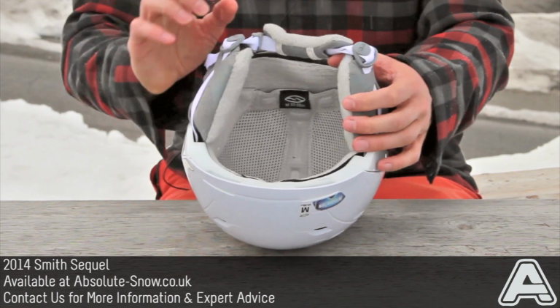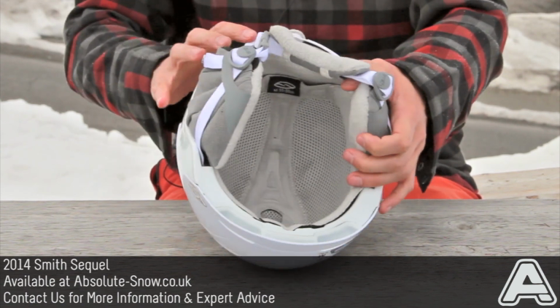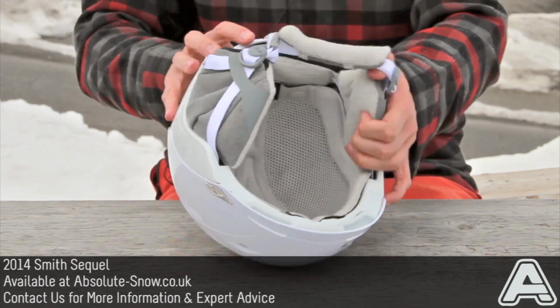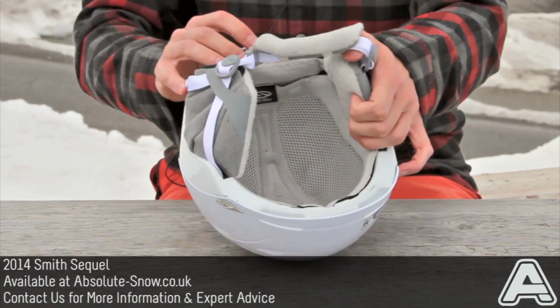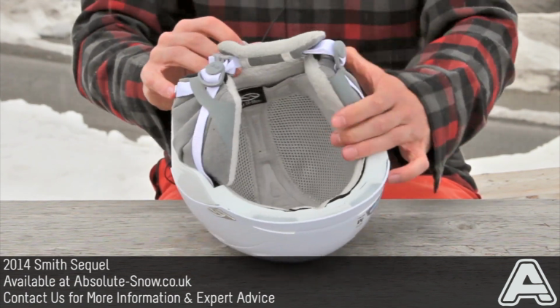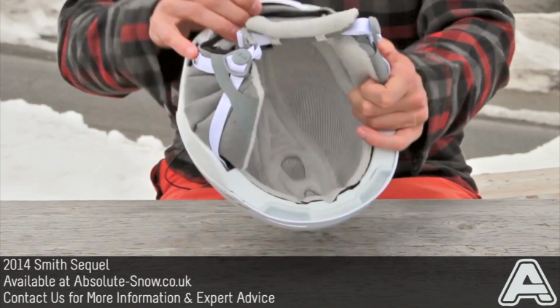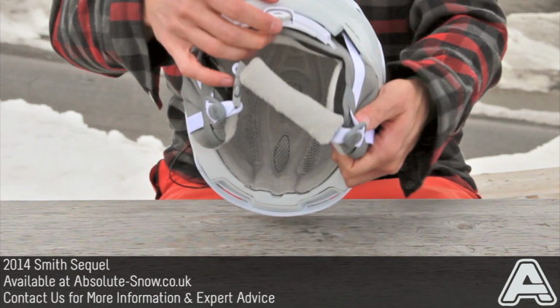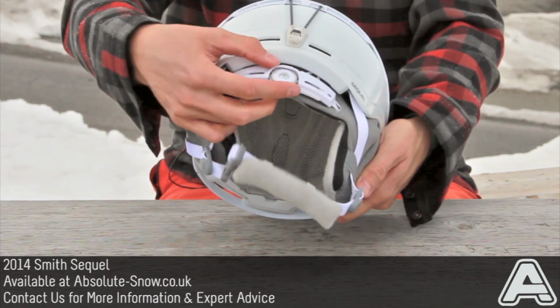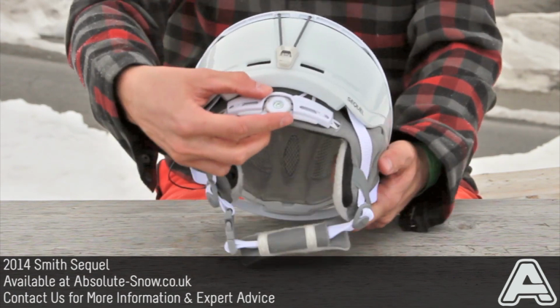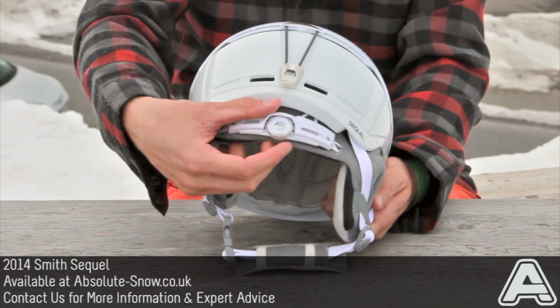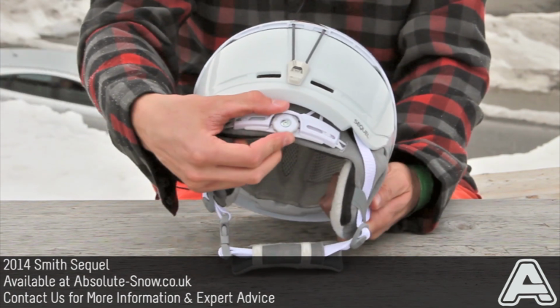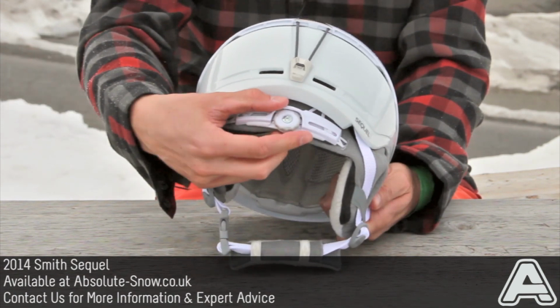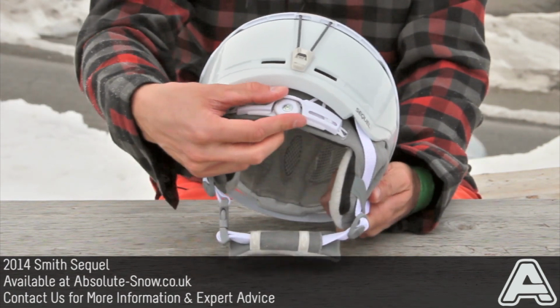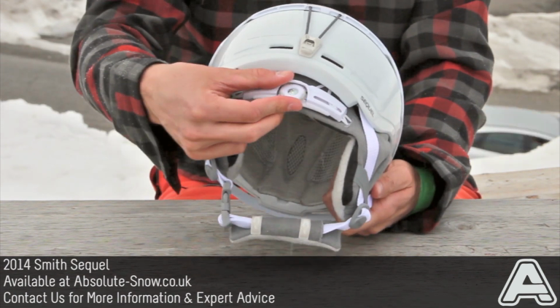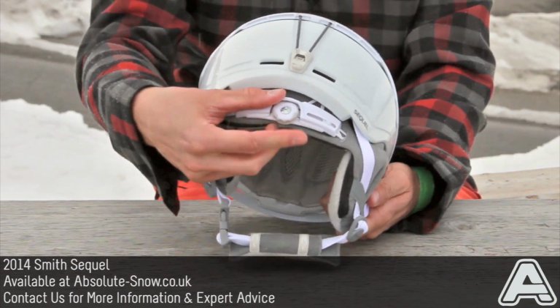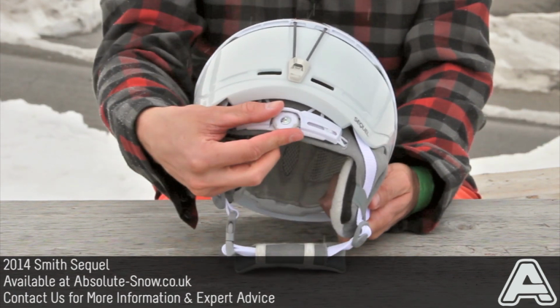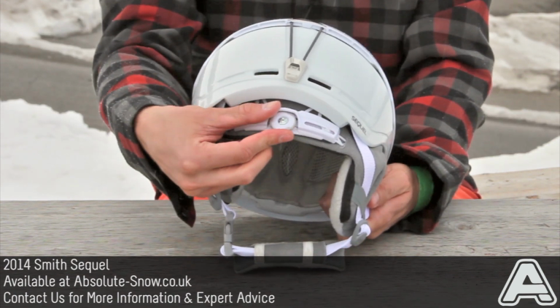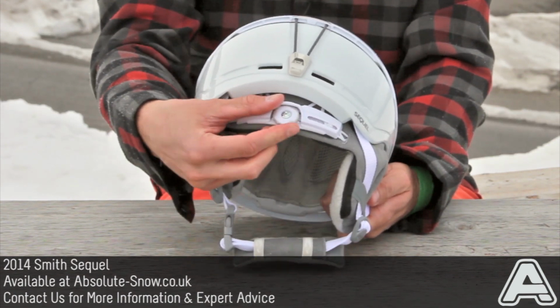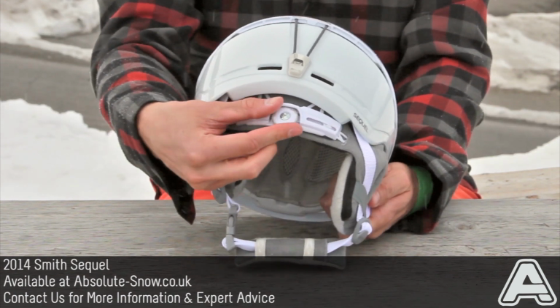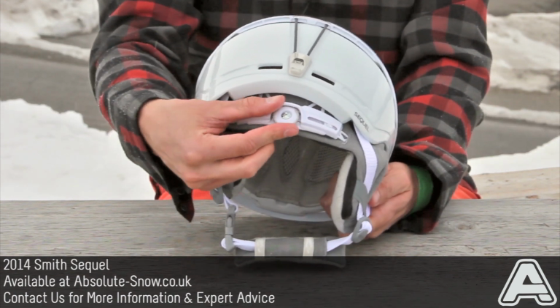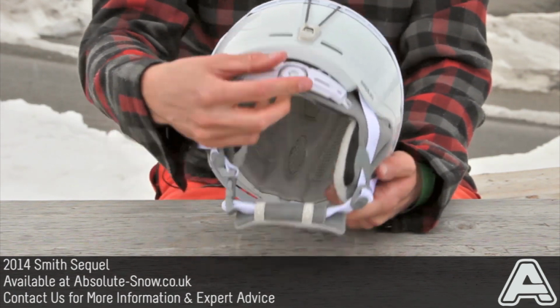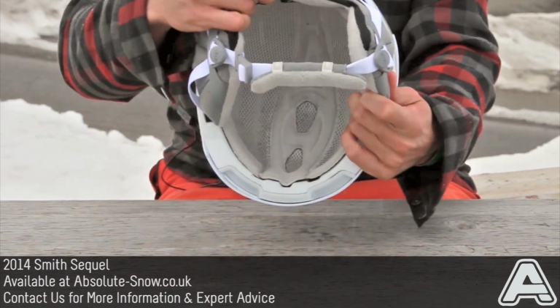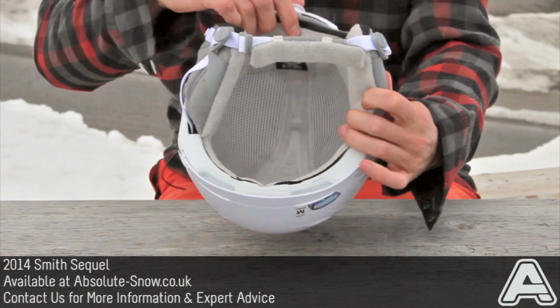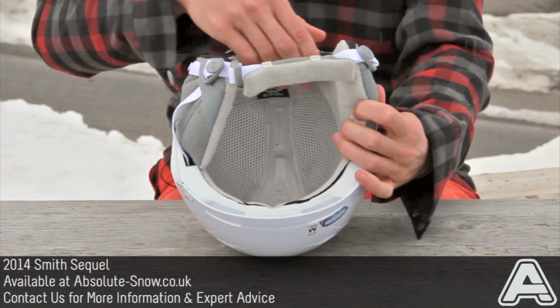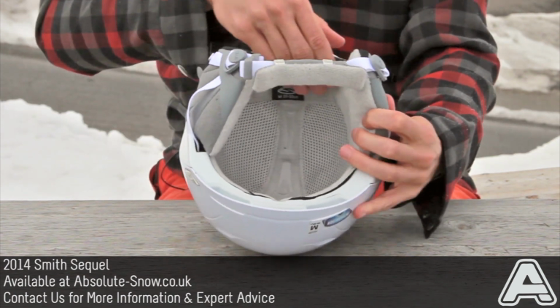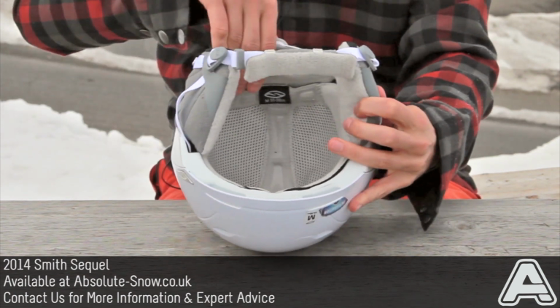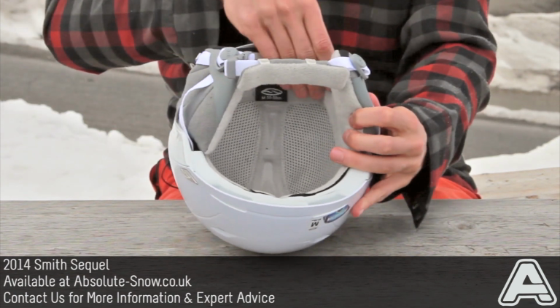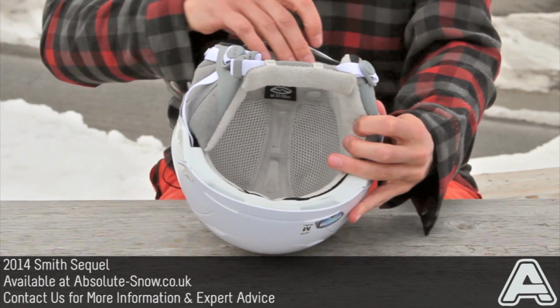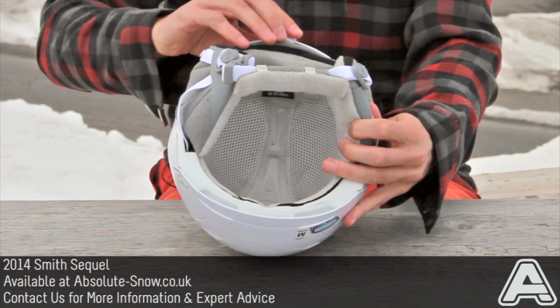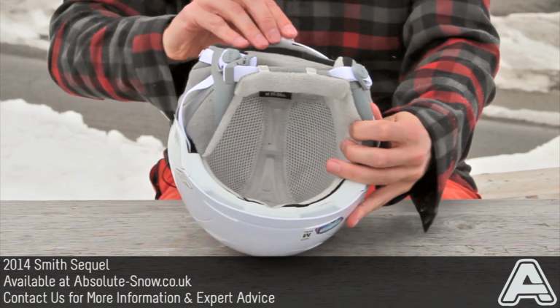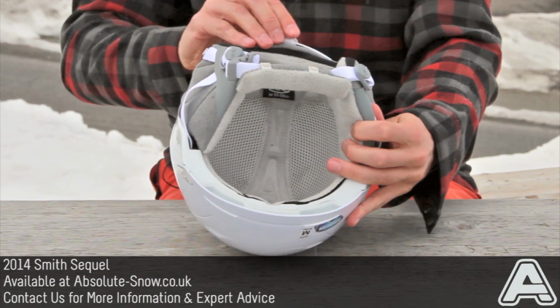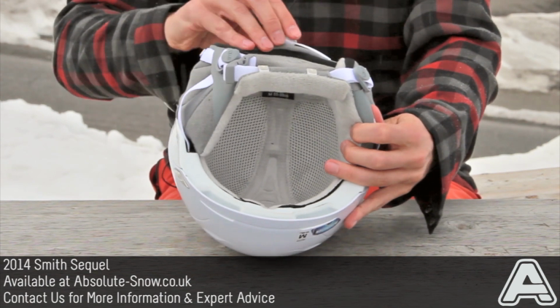It's got the BOA closure system at the back here so you can really fine tune your fit — it cinches around the back and really hugs your head.